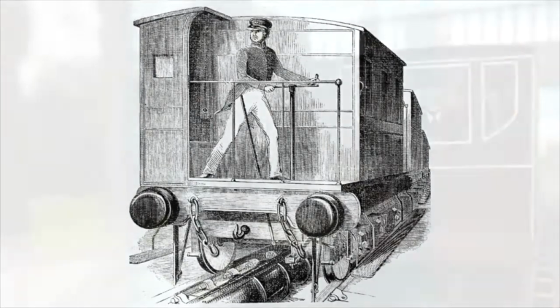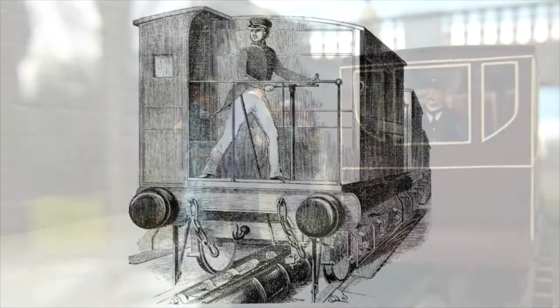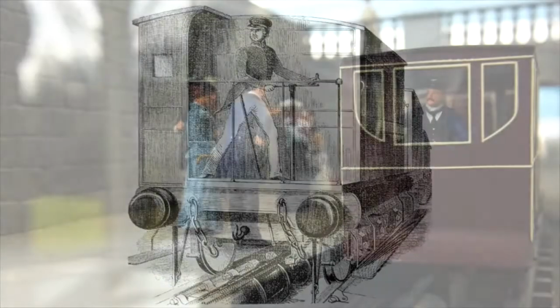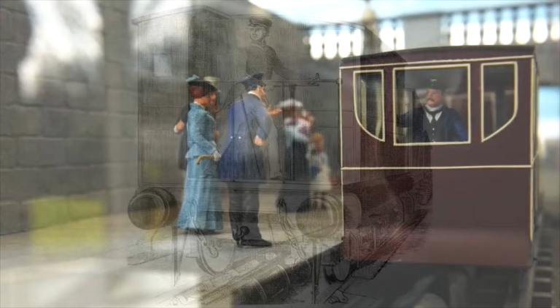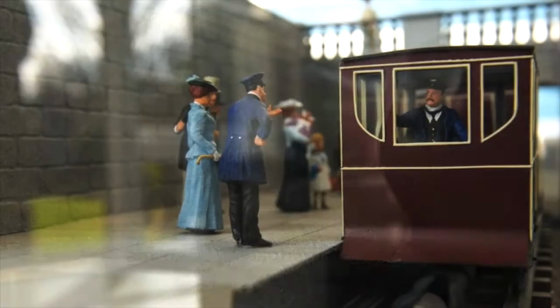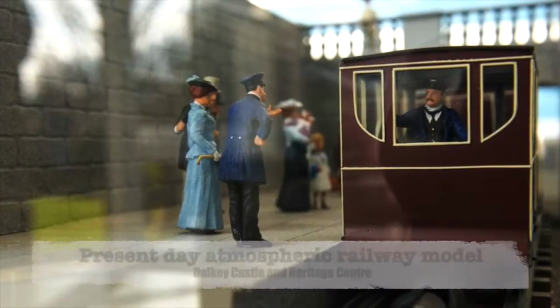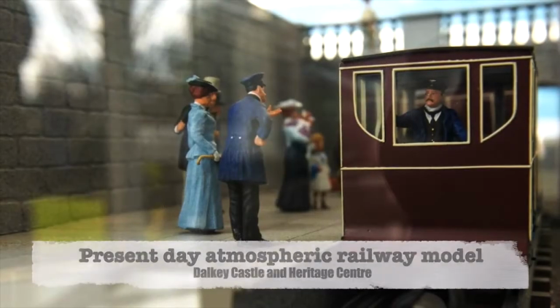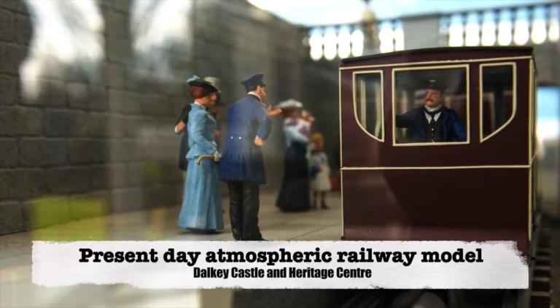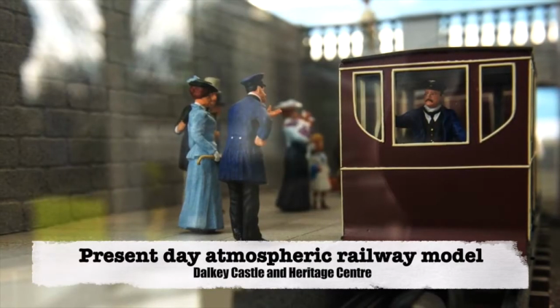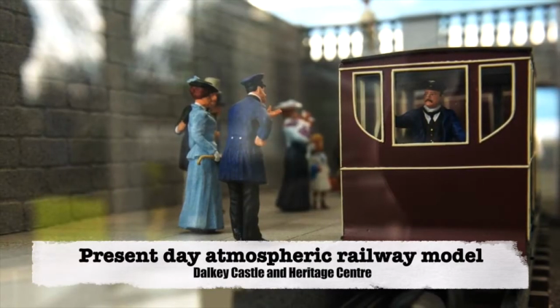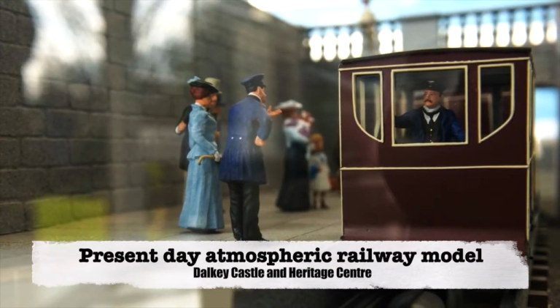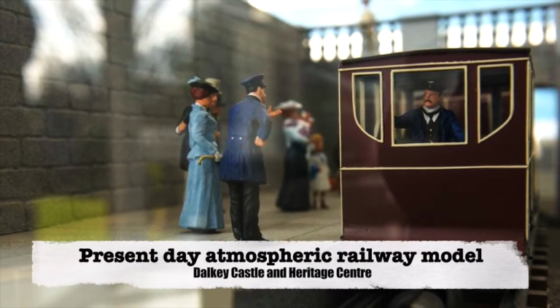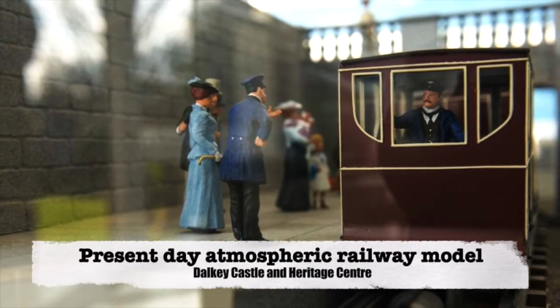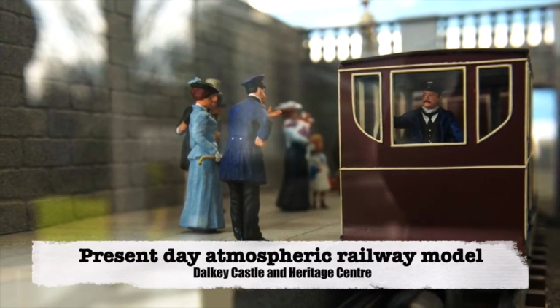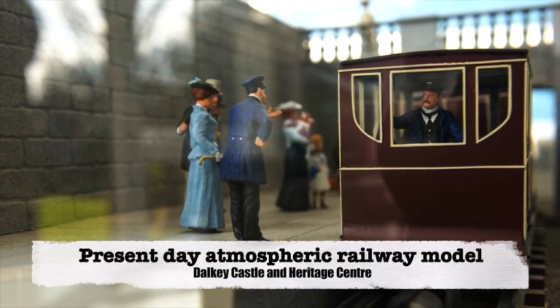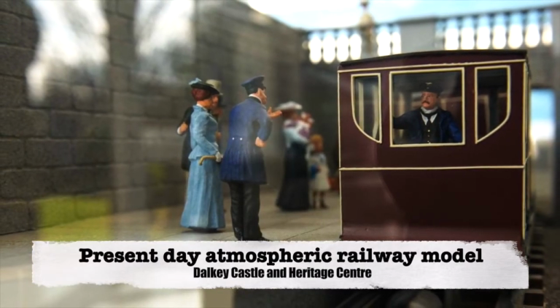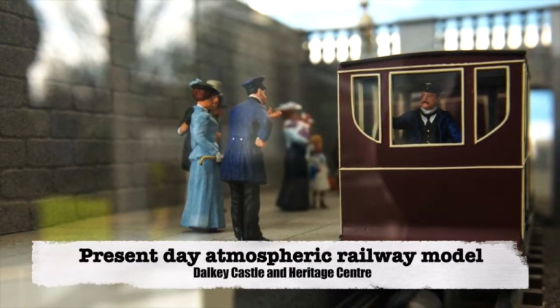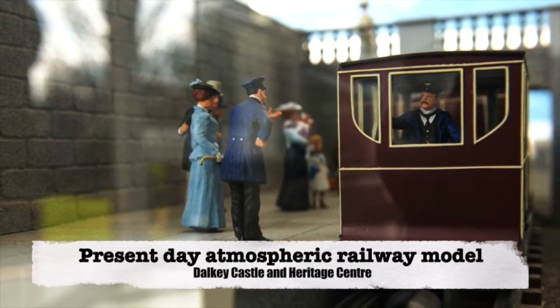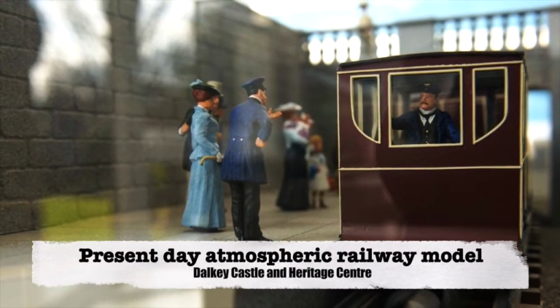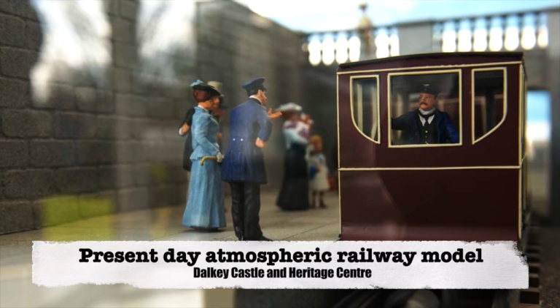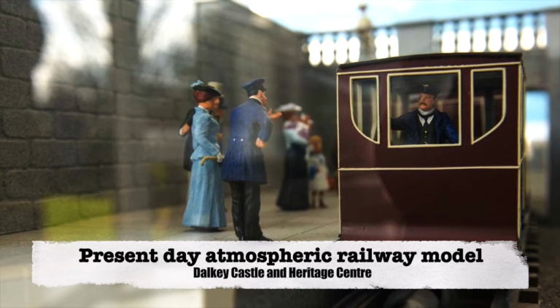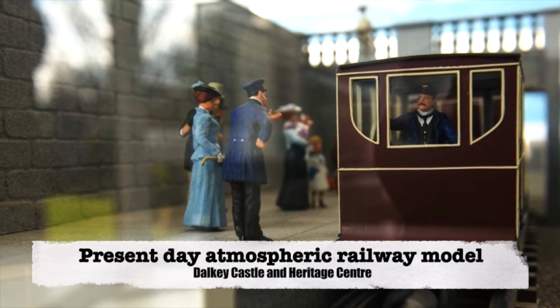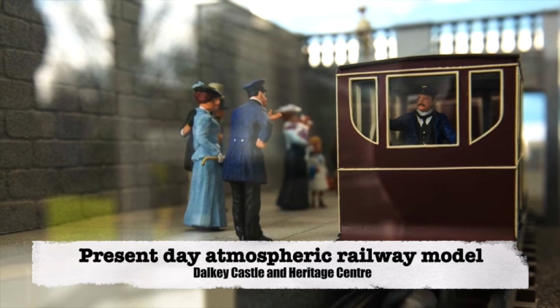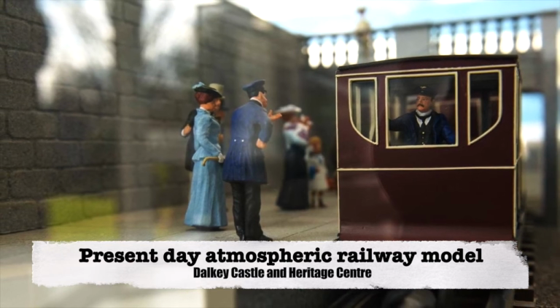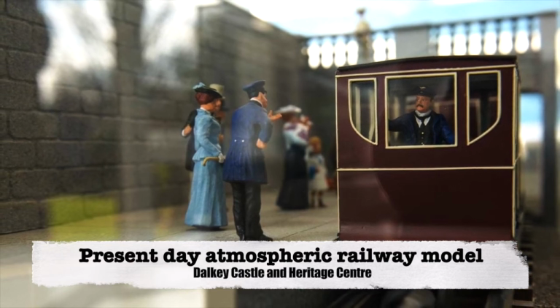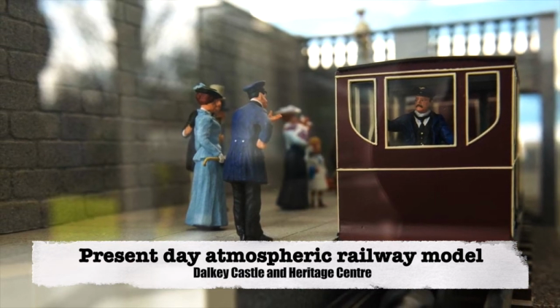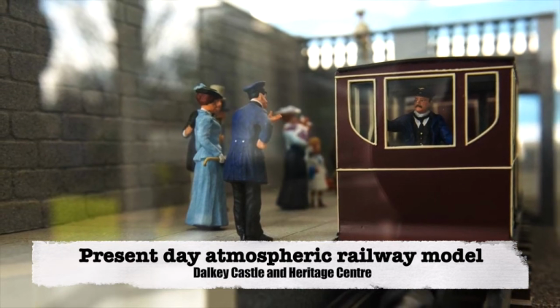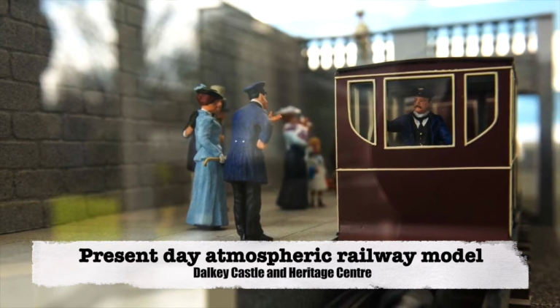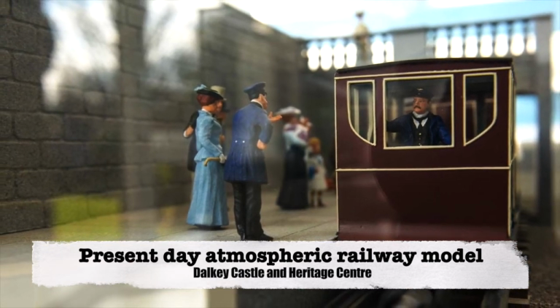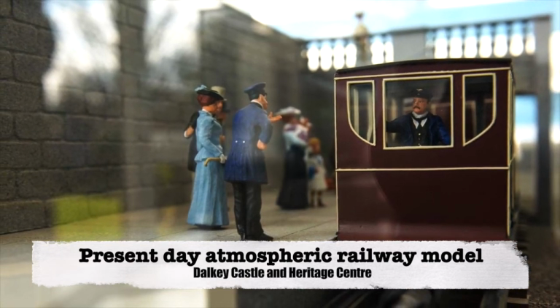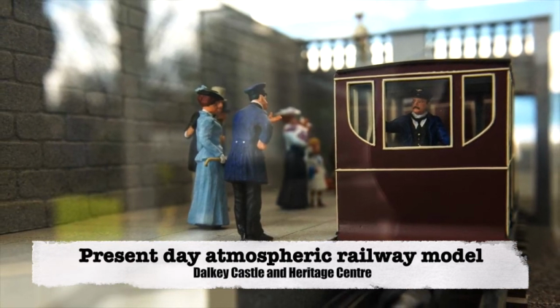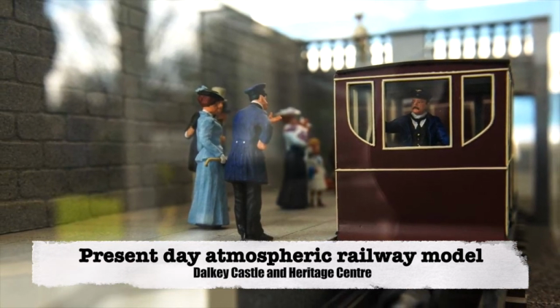The Kingstown and Dalkey Atmospheric Railway was another innovative Irish transport system that attracted interest from leading engineers of the day.